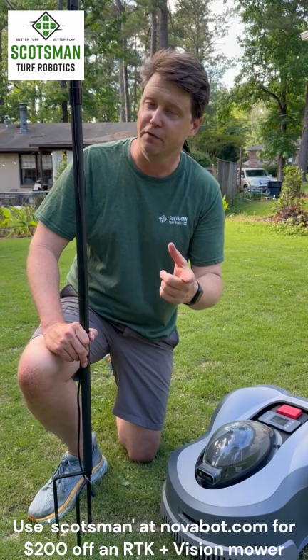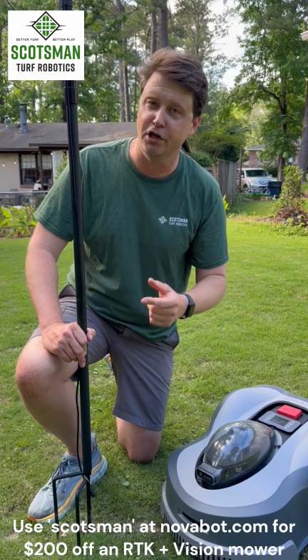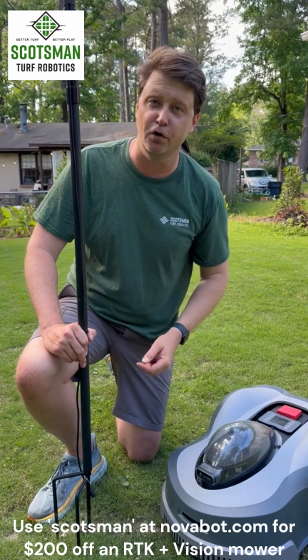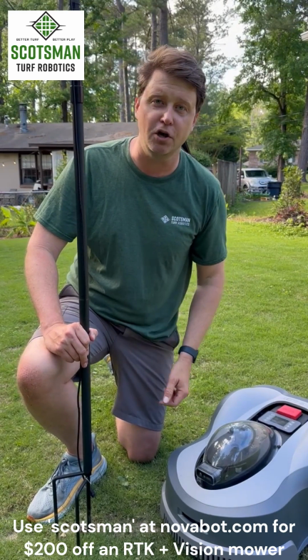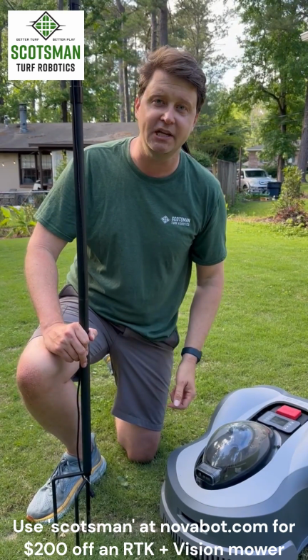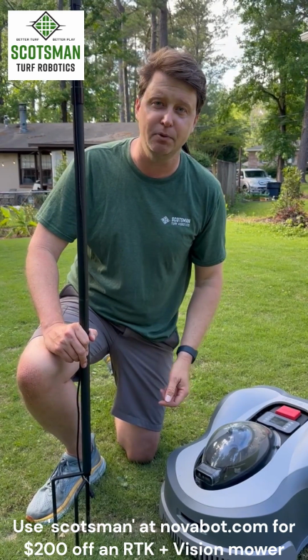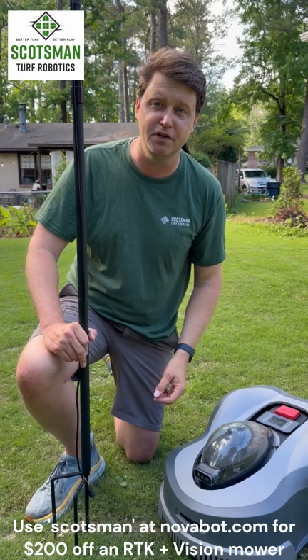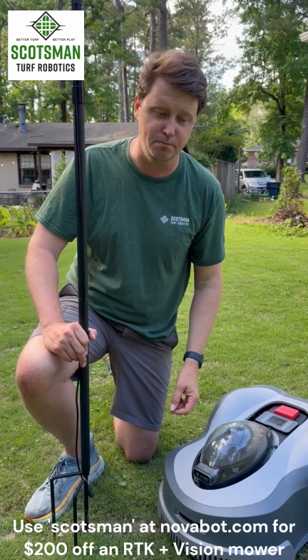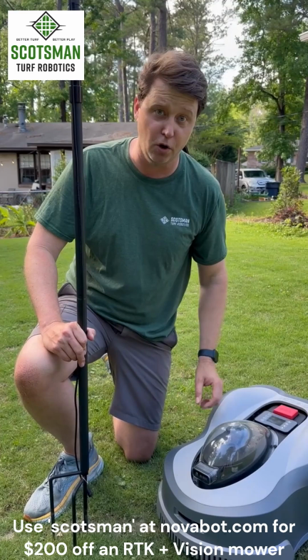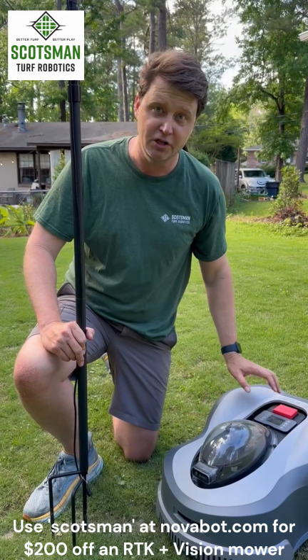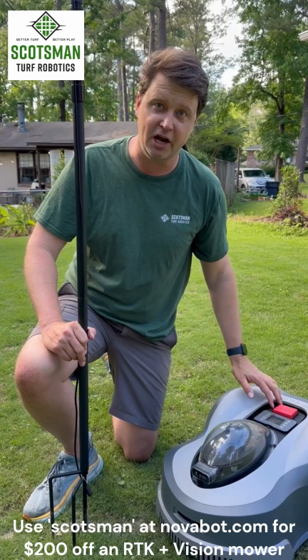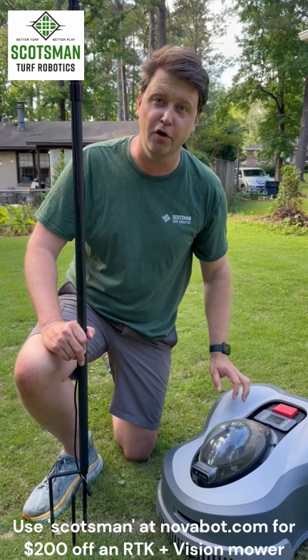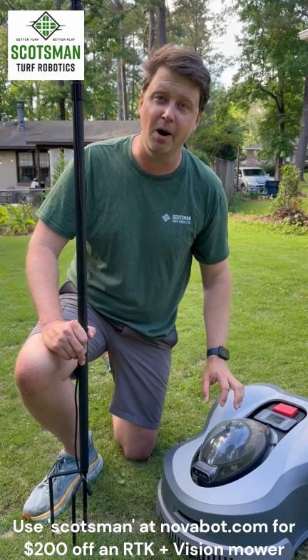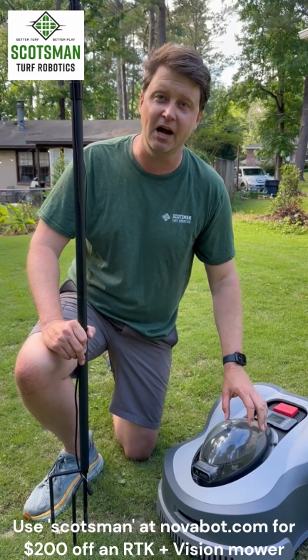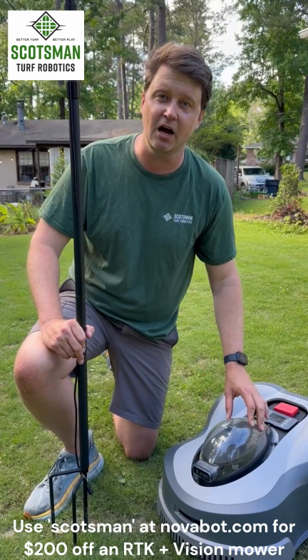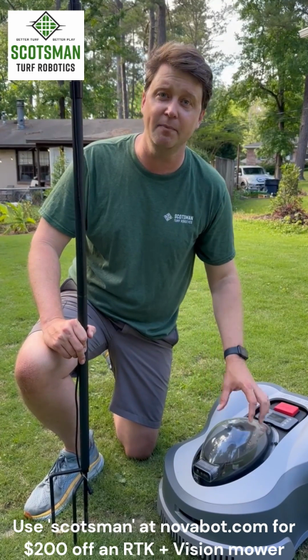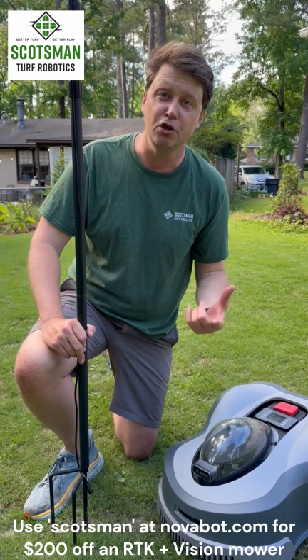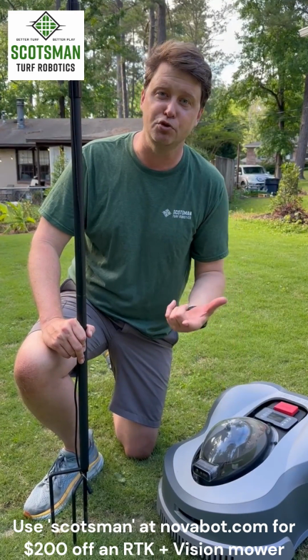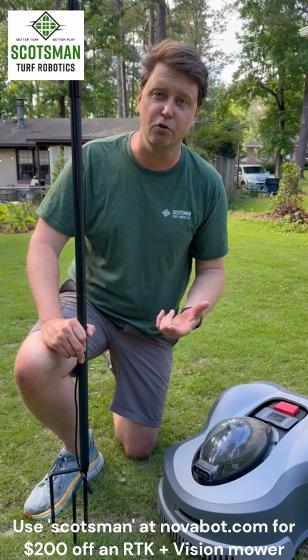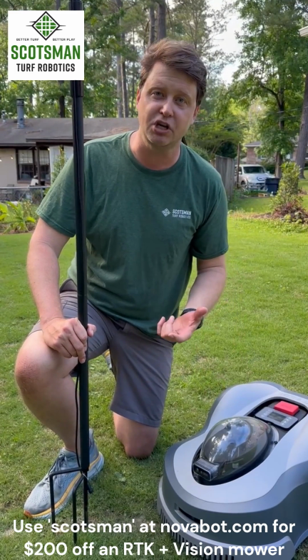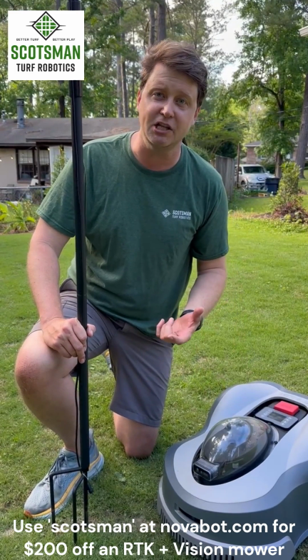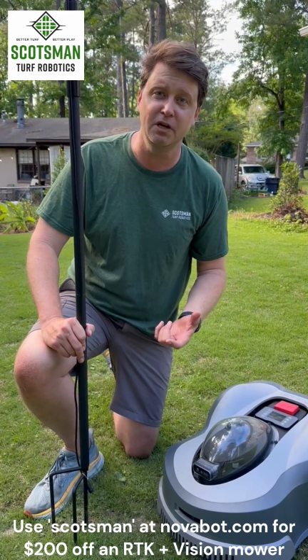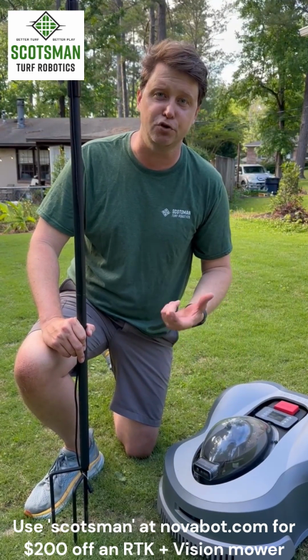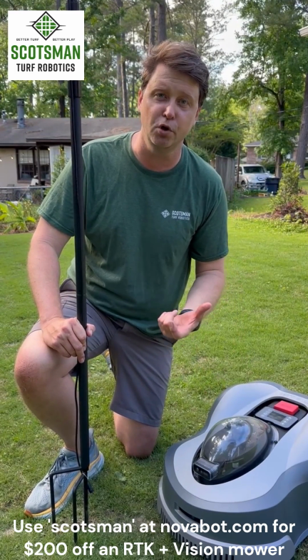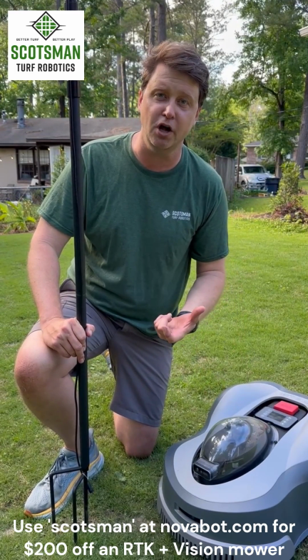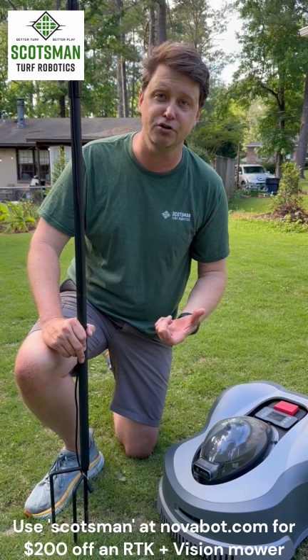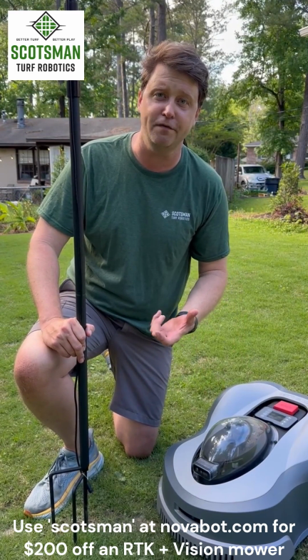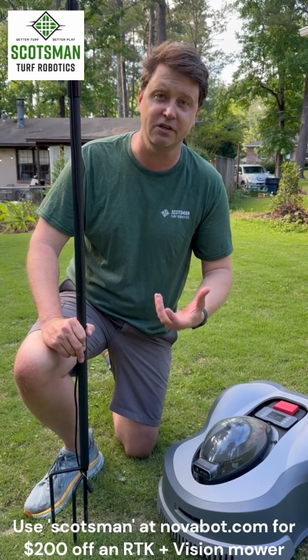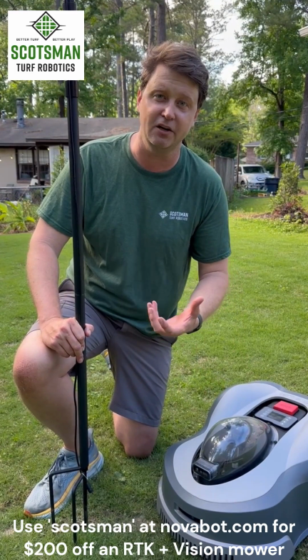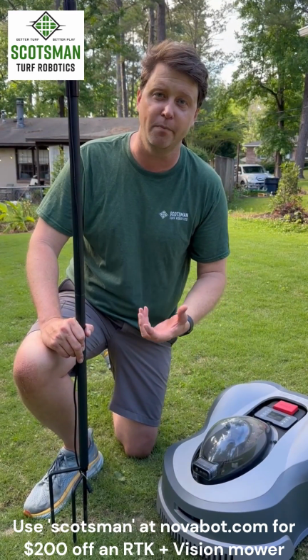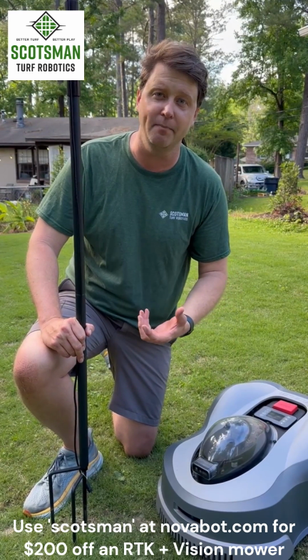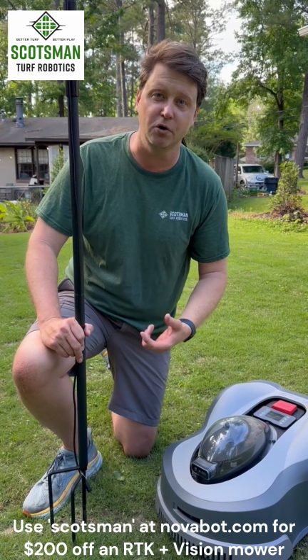If you're looking for an RTK plus vision mower, check out Novobot.com and use the code 'scotsman' for $200 off select Novobot mowers.